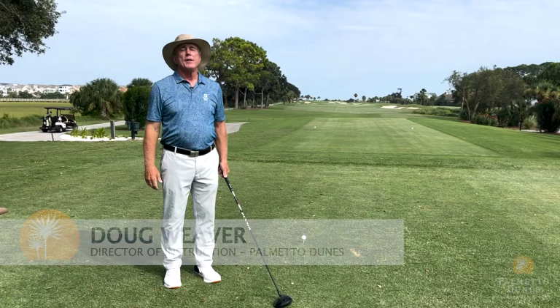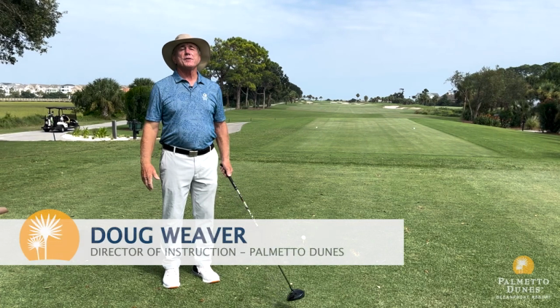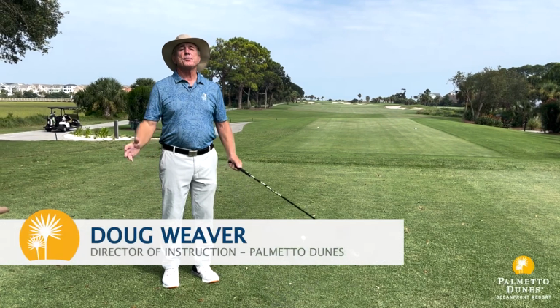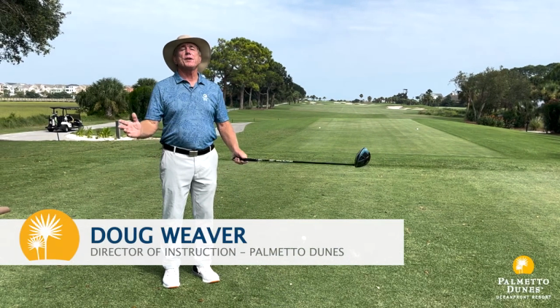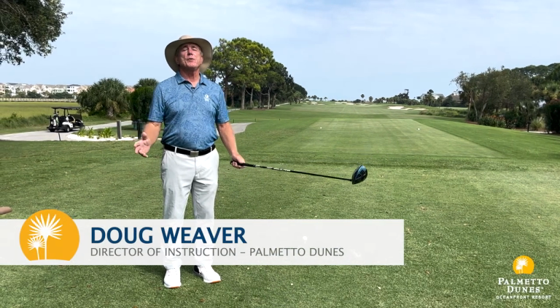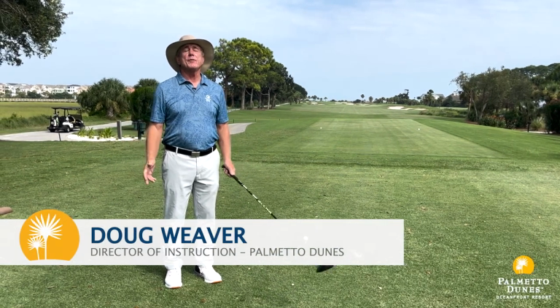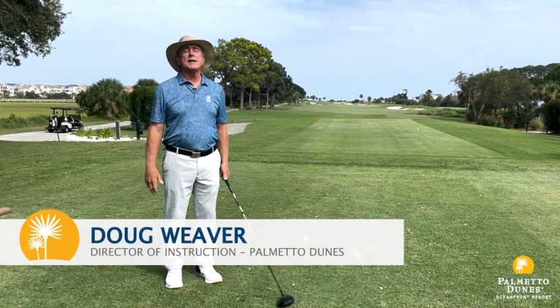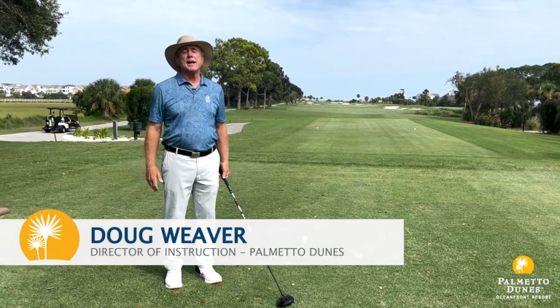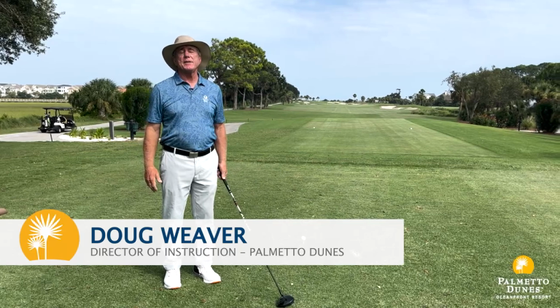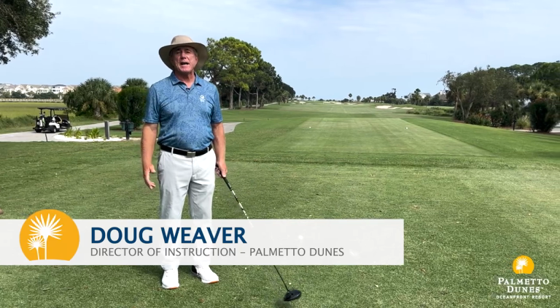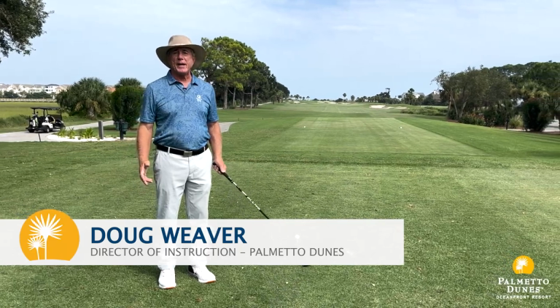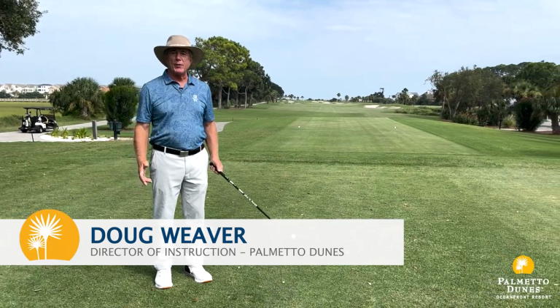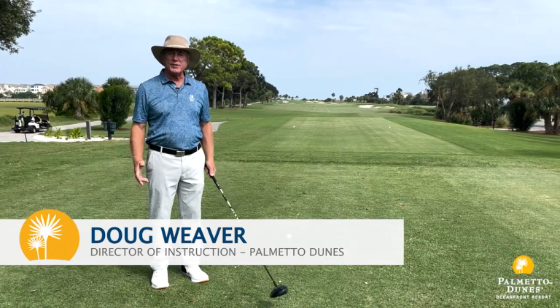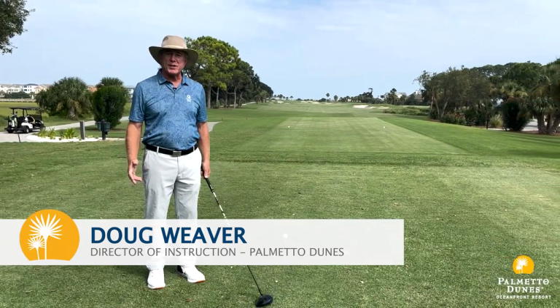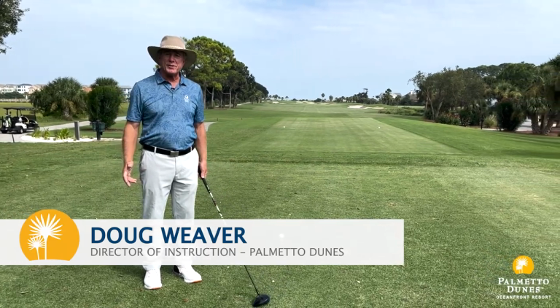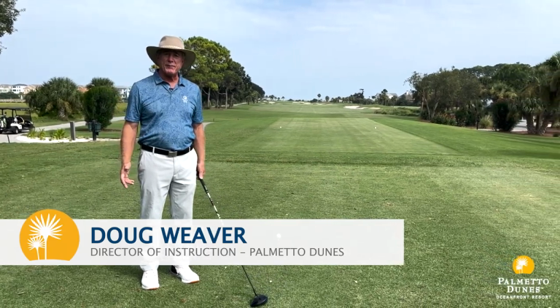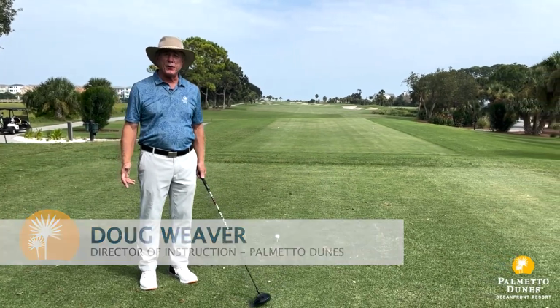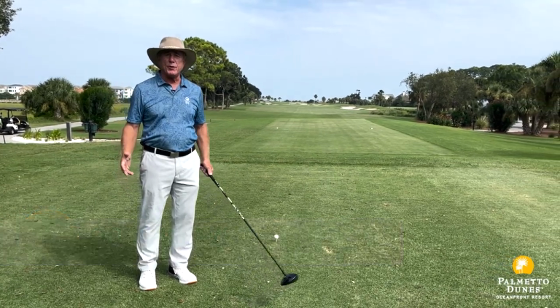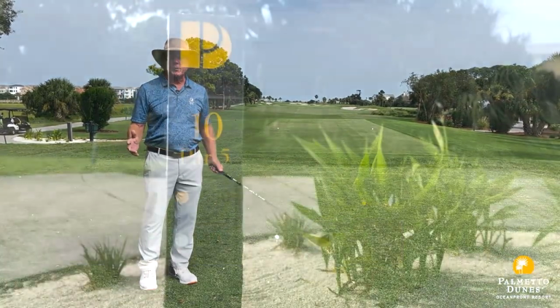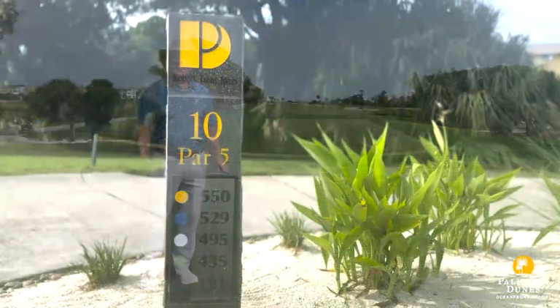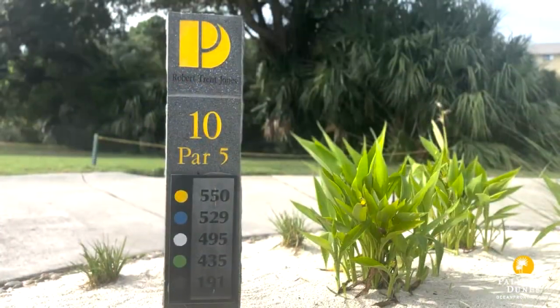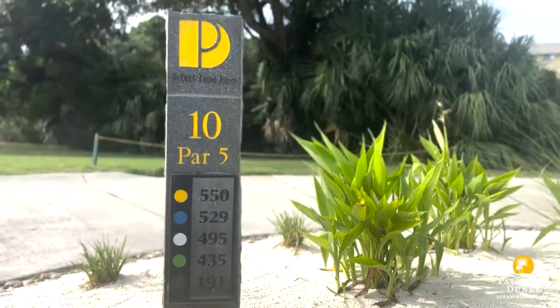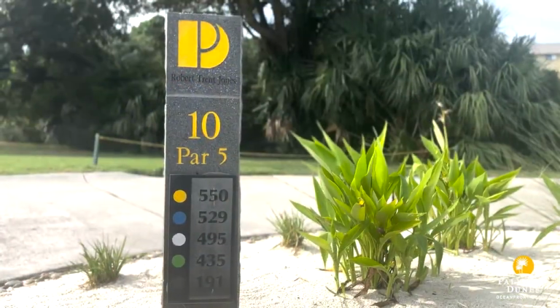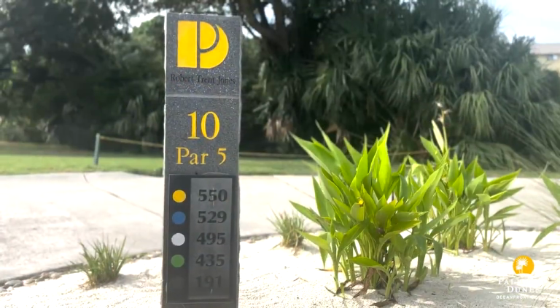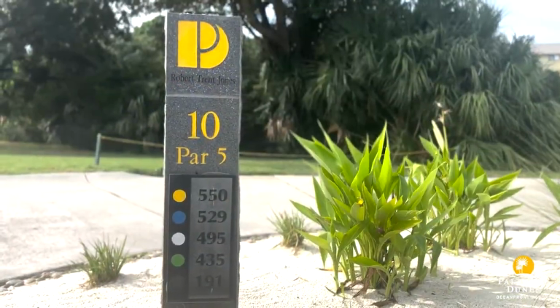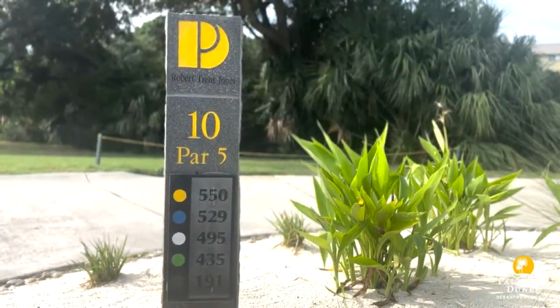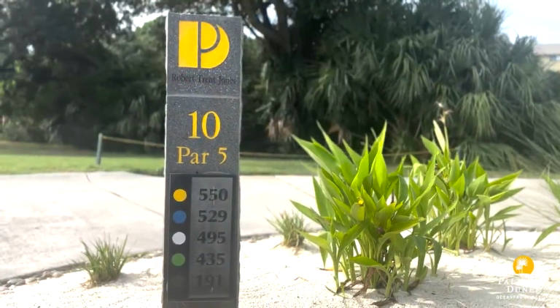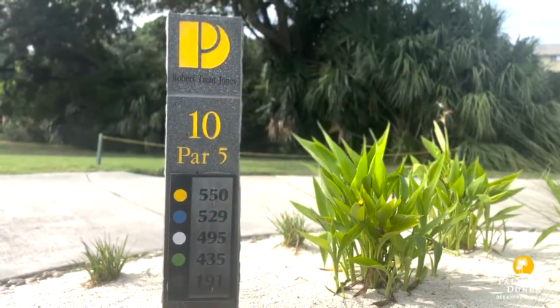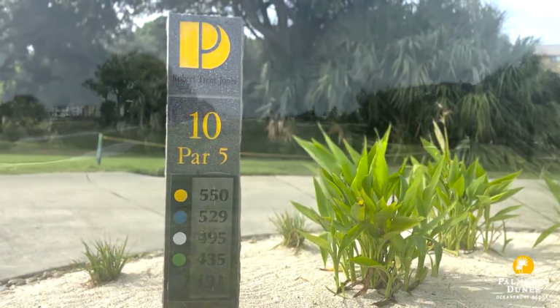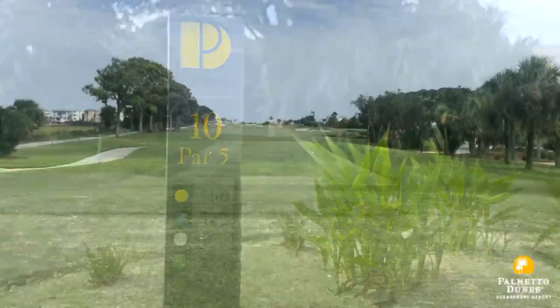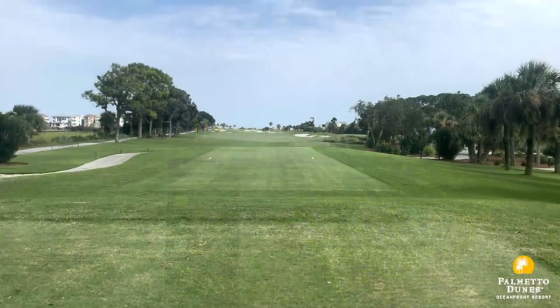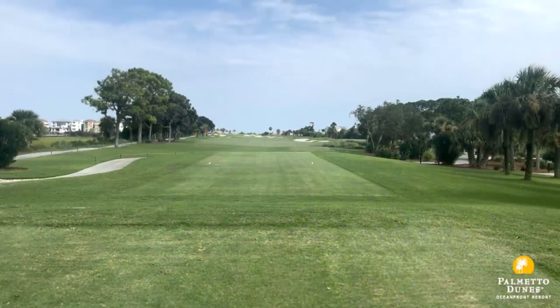This is where Doug Weaver likes to have his happy hour, his sunset view — the number 10 hole at the Robert Trent Jones golf course.